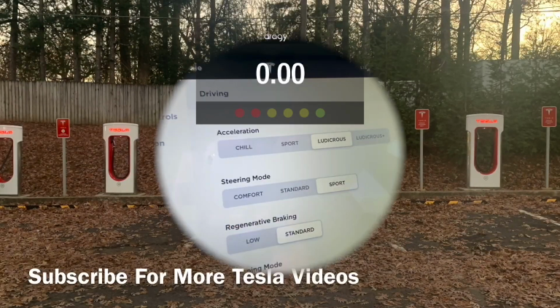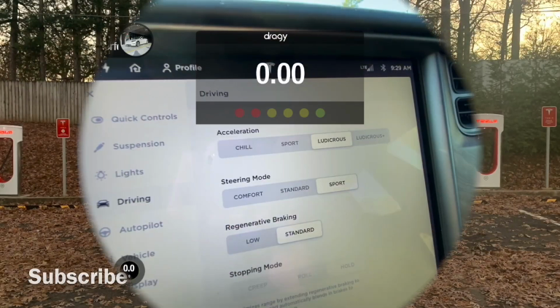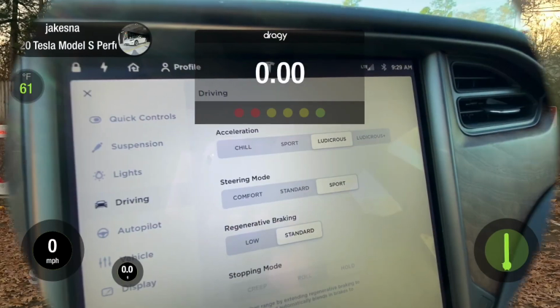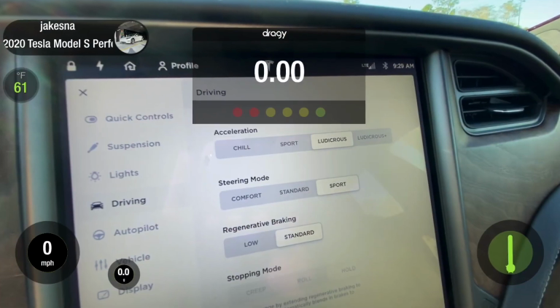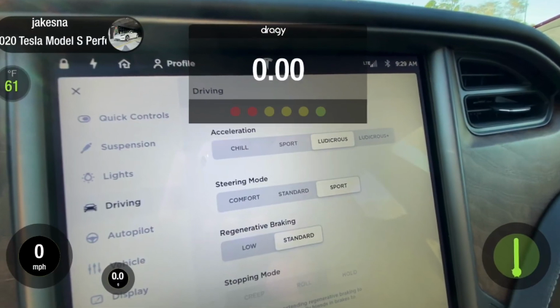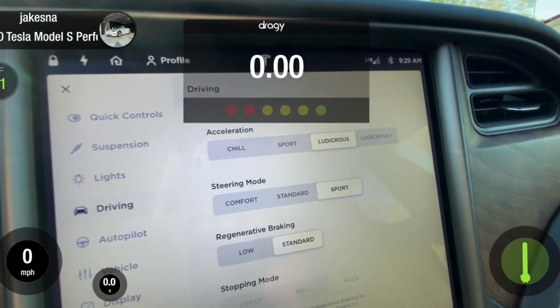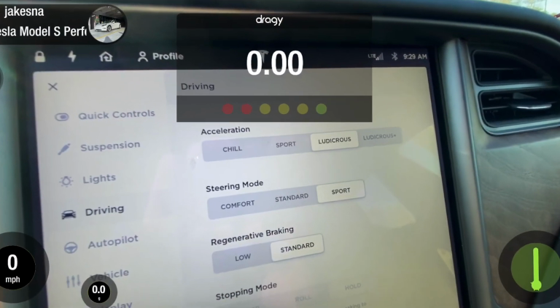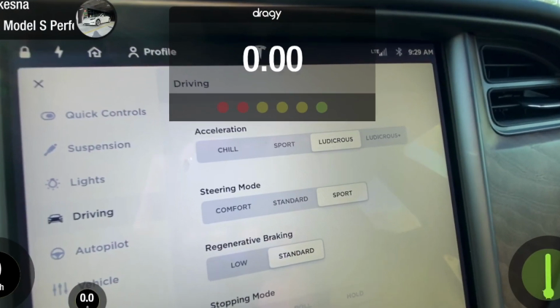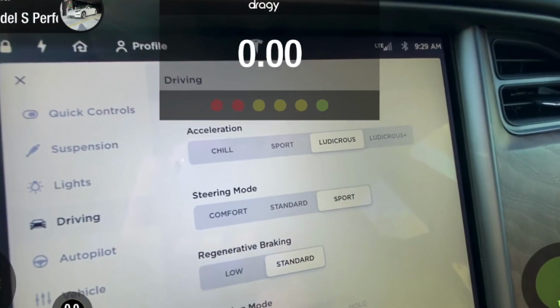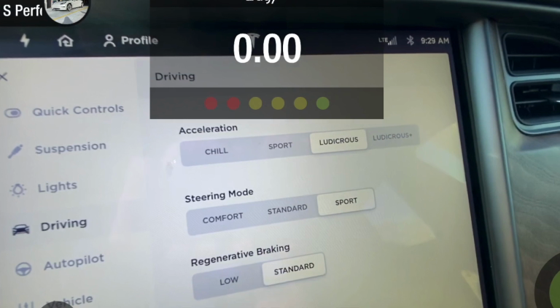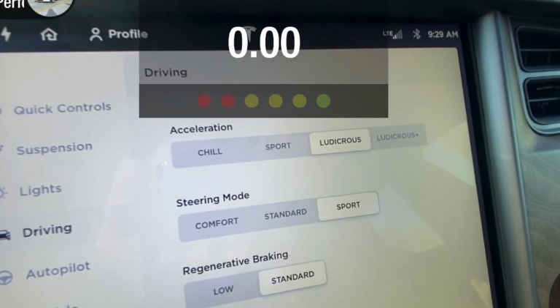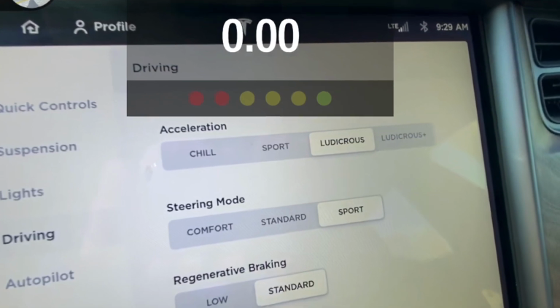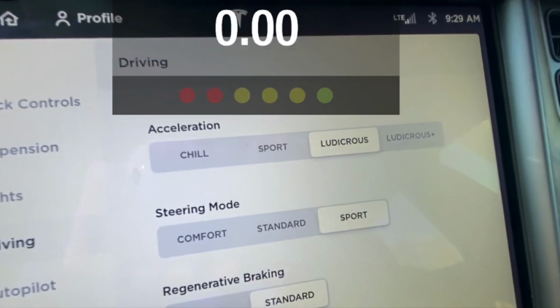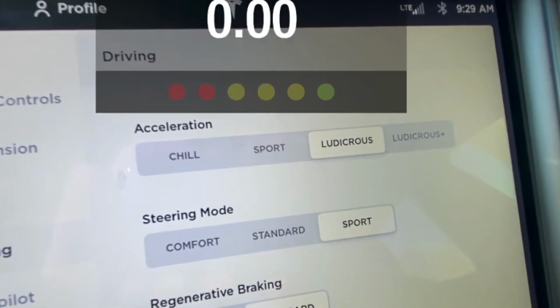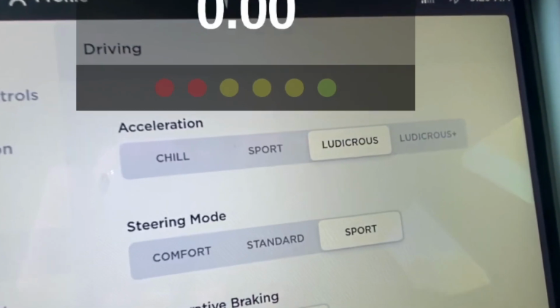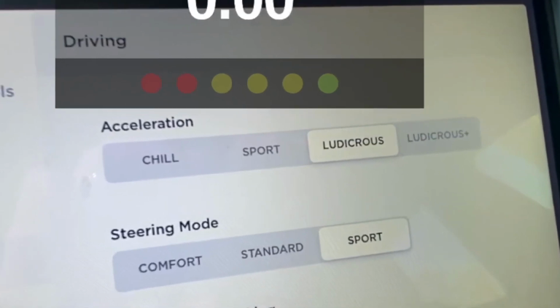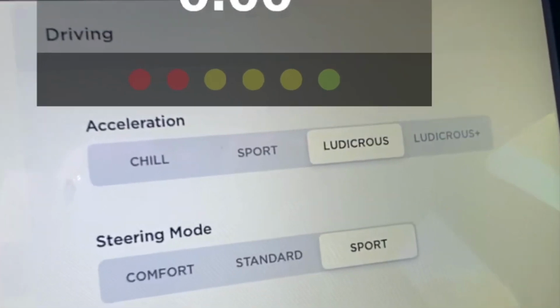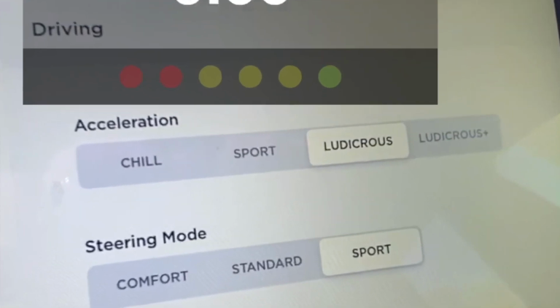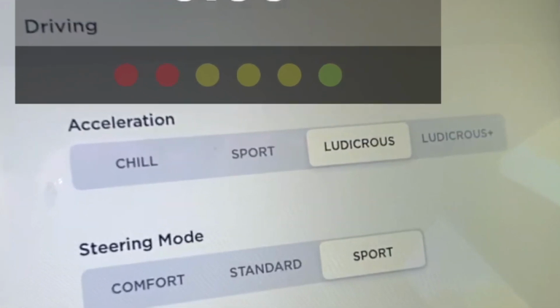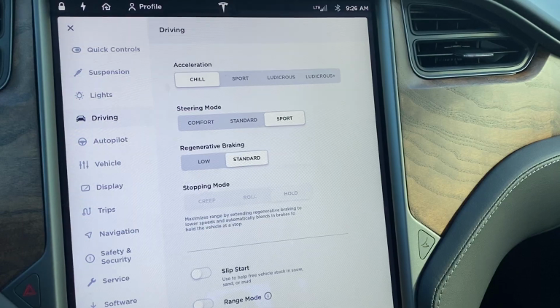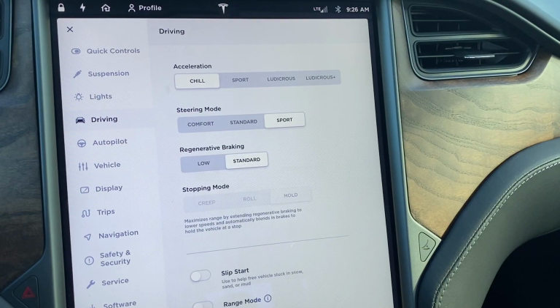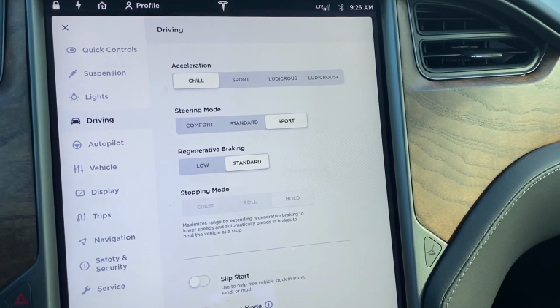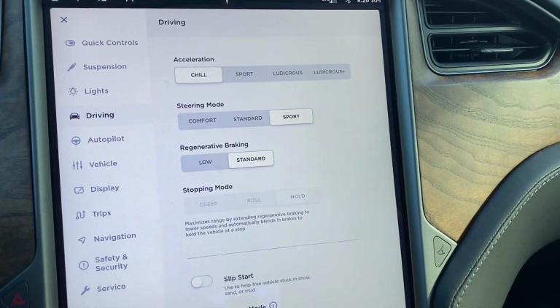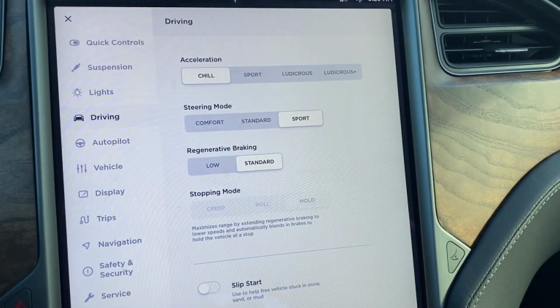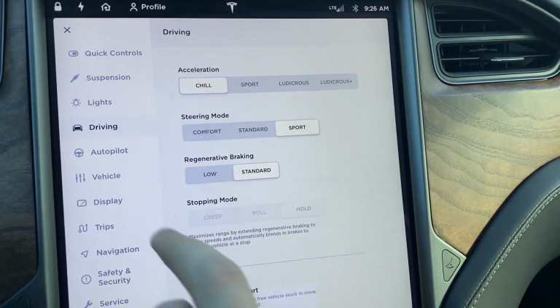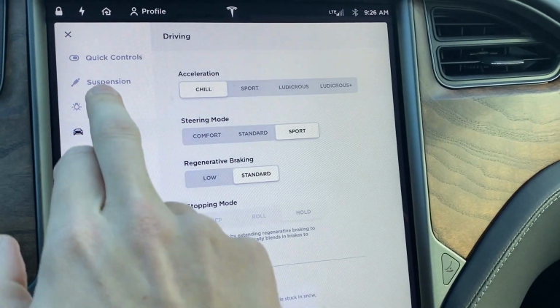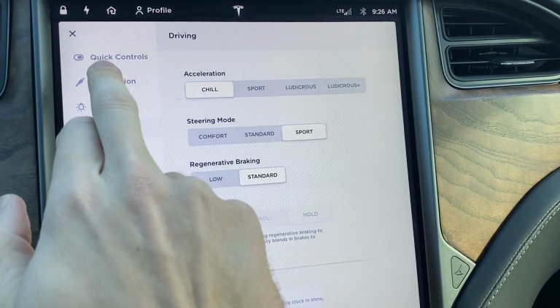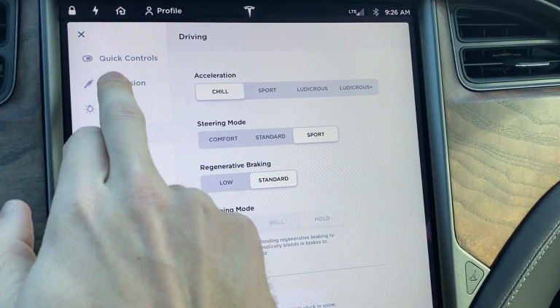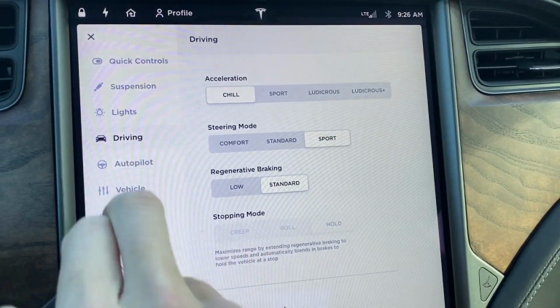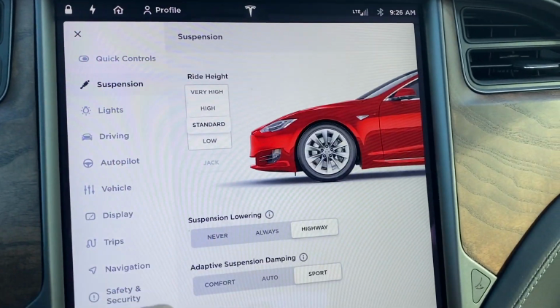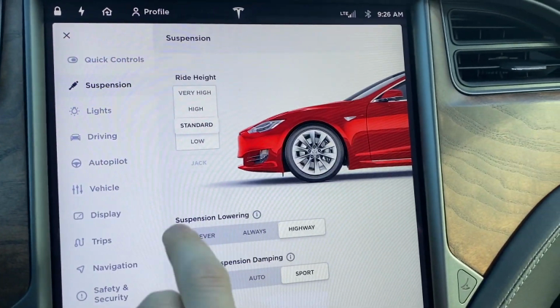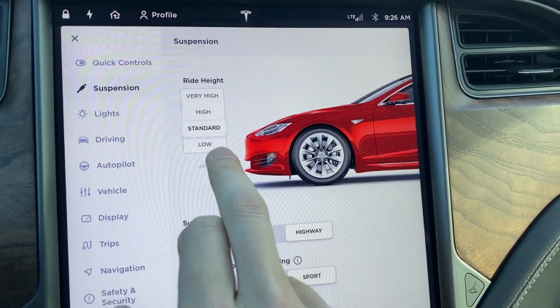So you can see there's four acceleration modes here: chill, sport, ludicrous, and ludicrous plus. I'm going to test the zero to sixty for all four.